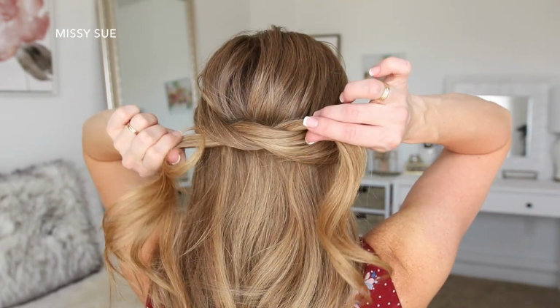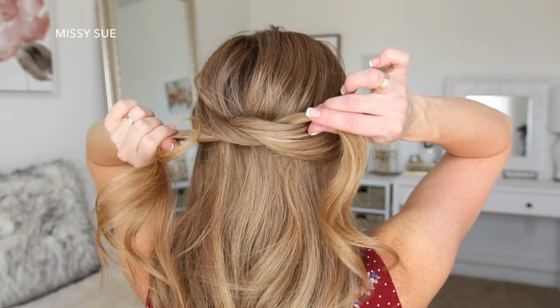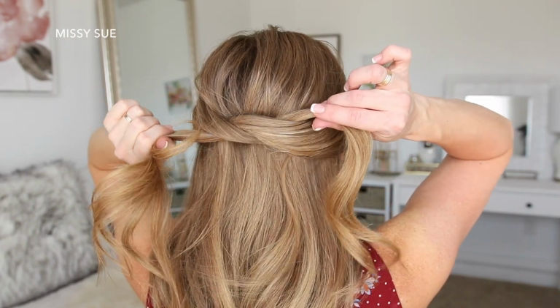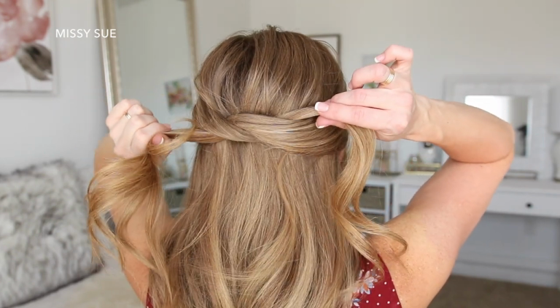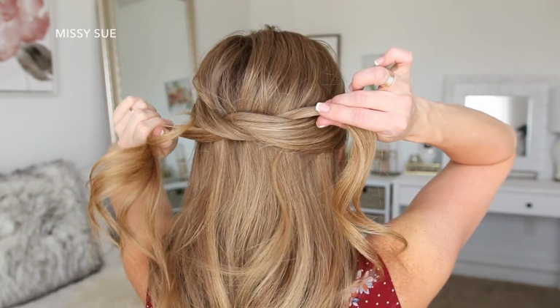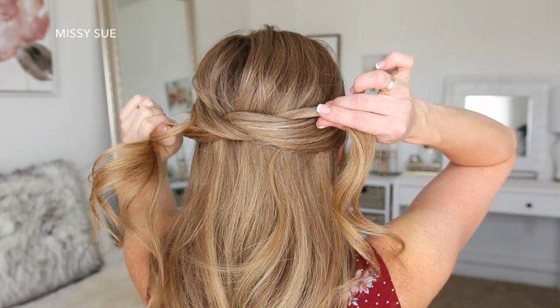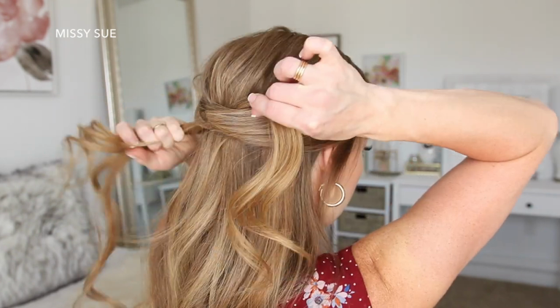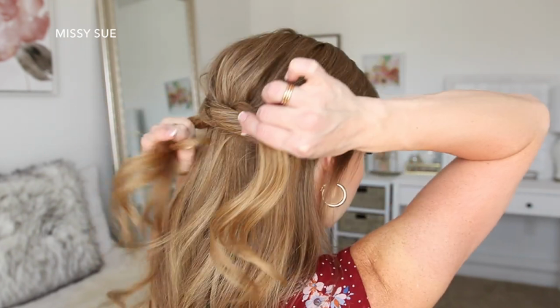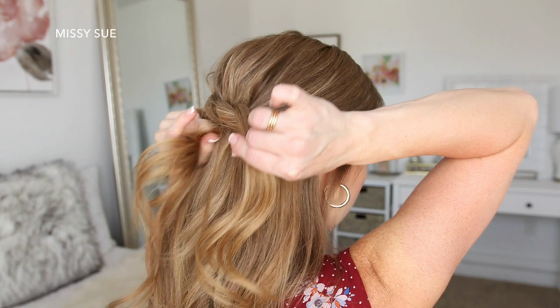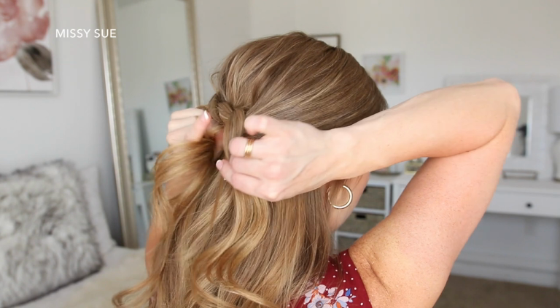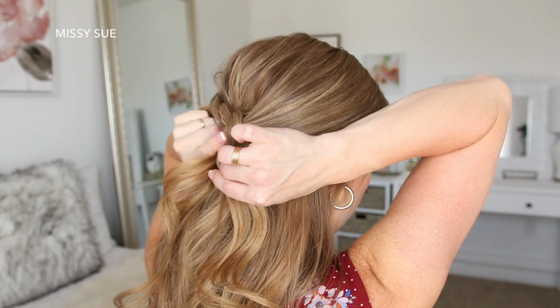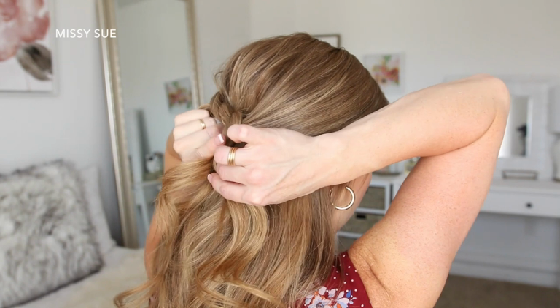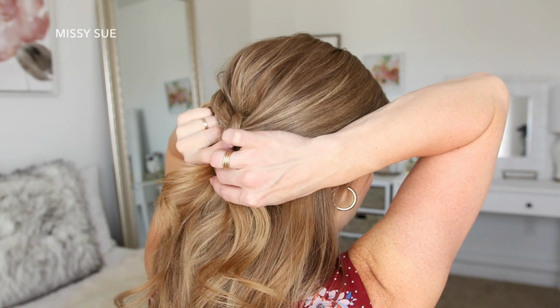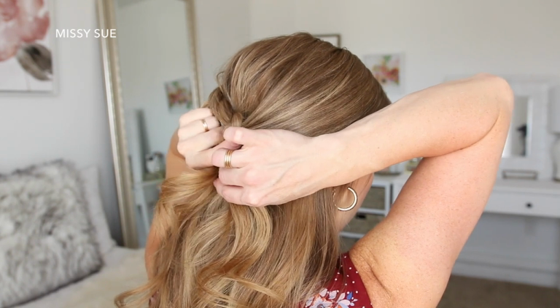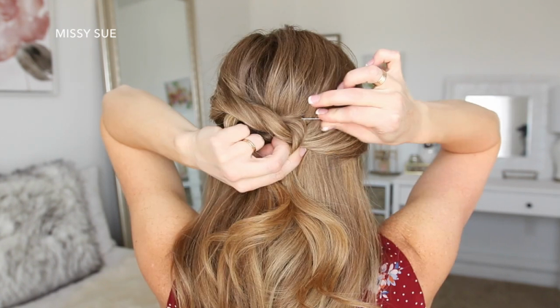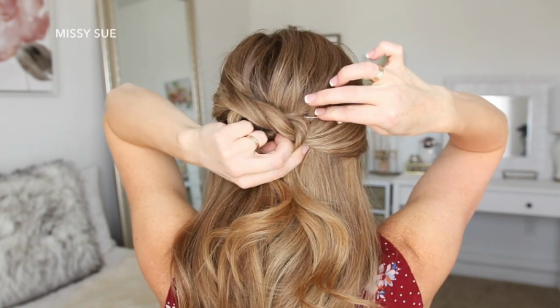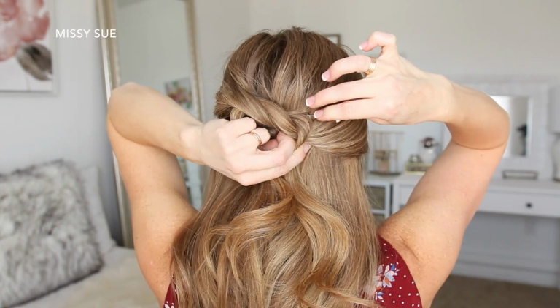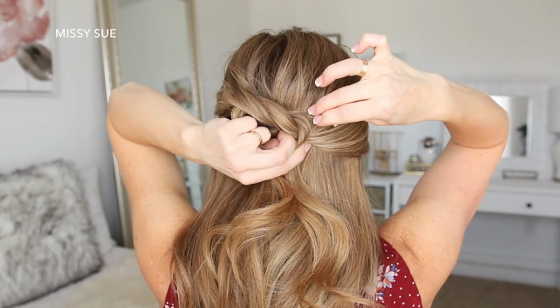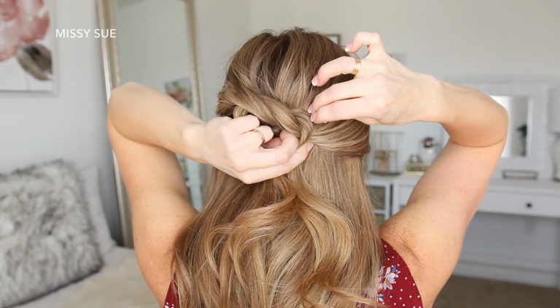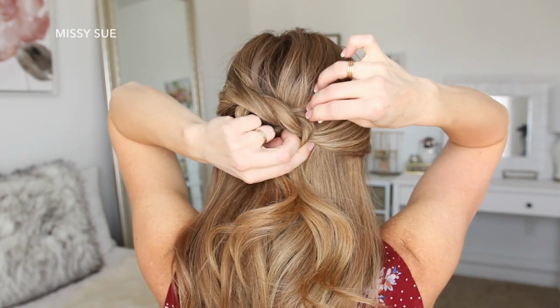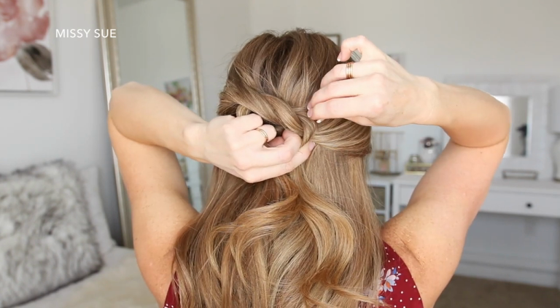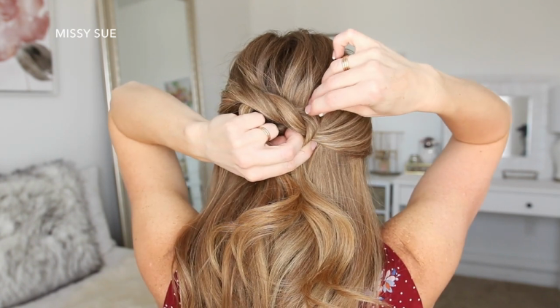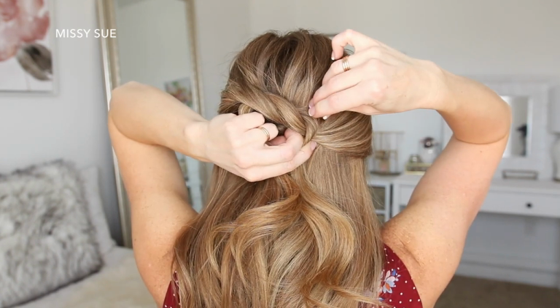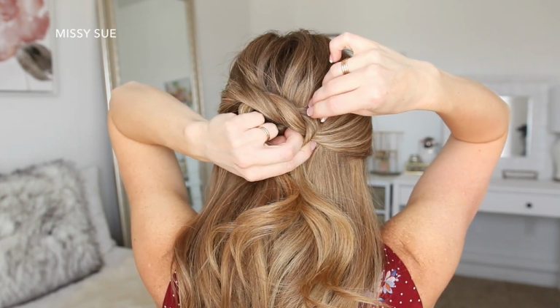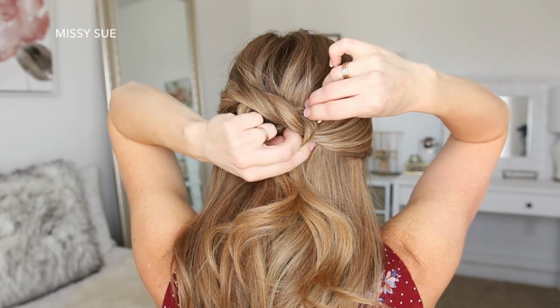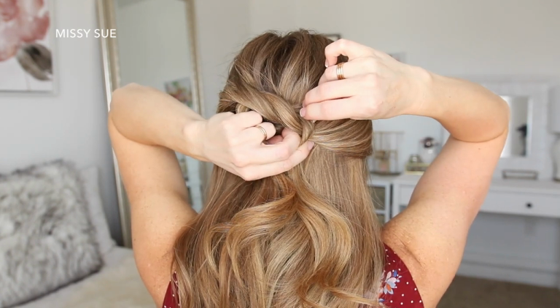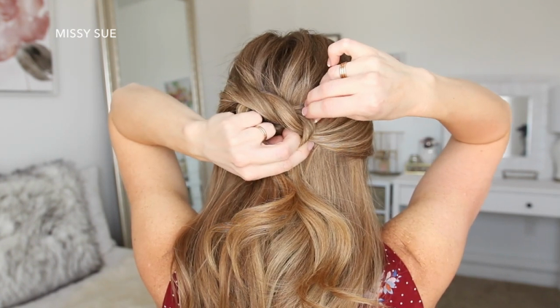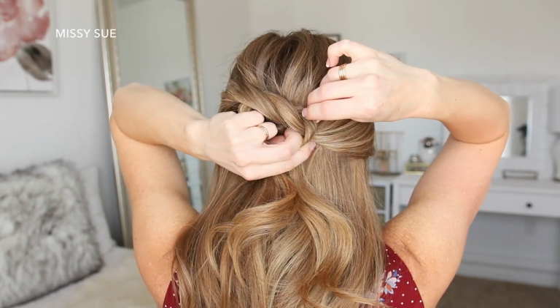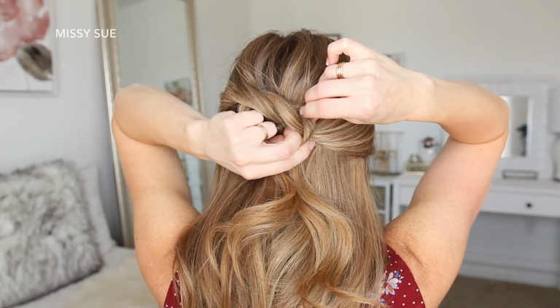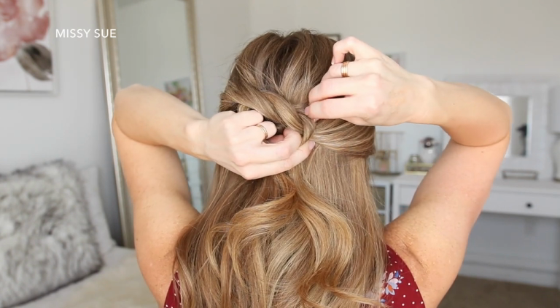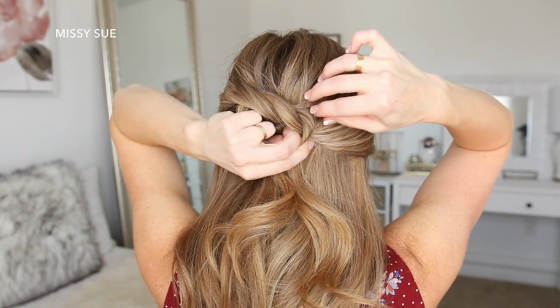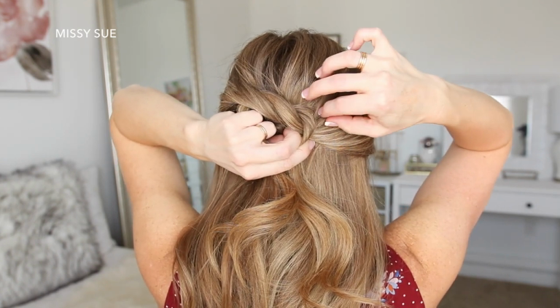So the hair doesn't slip out, I'm going to slide two bobby pins into the top part of the knot to help hold it in place.